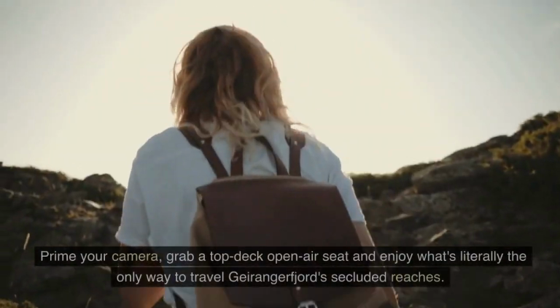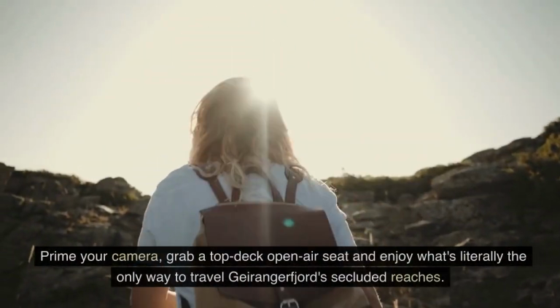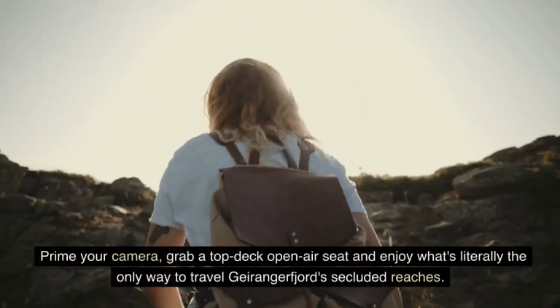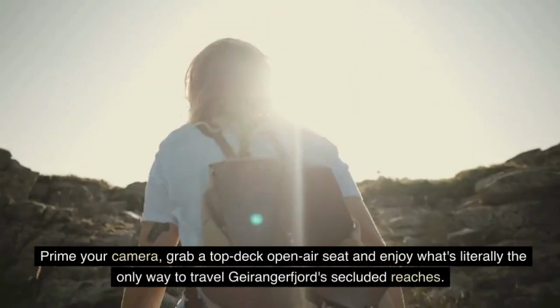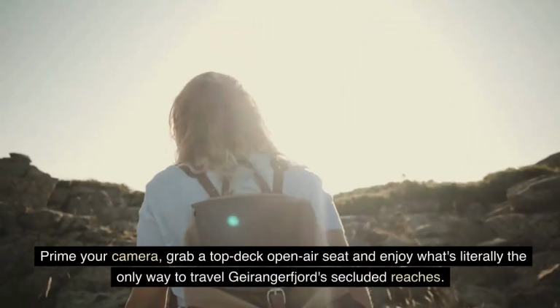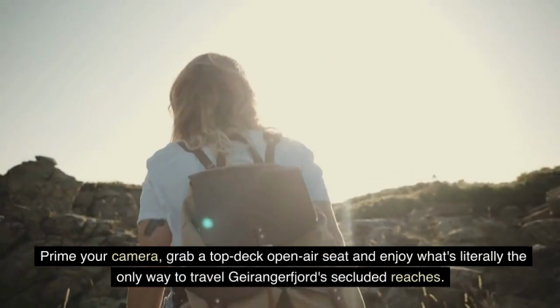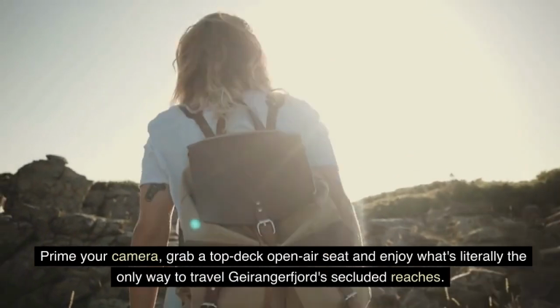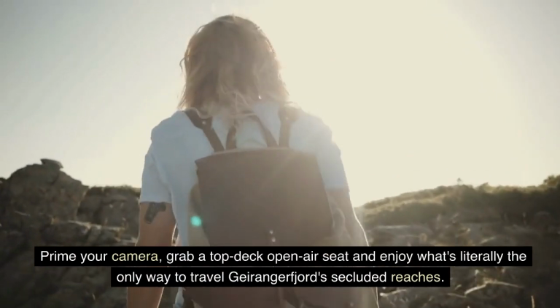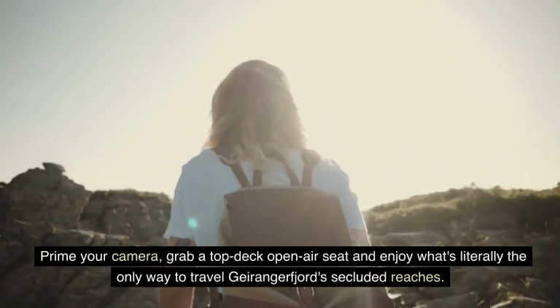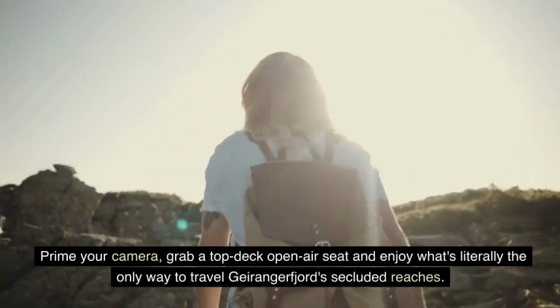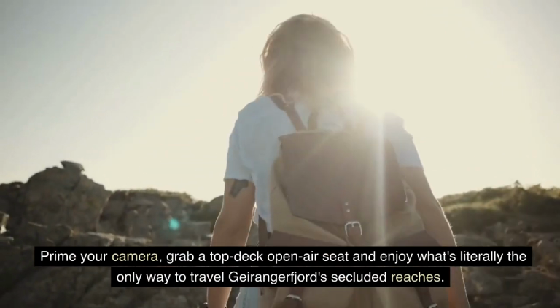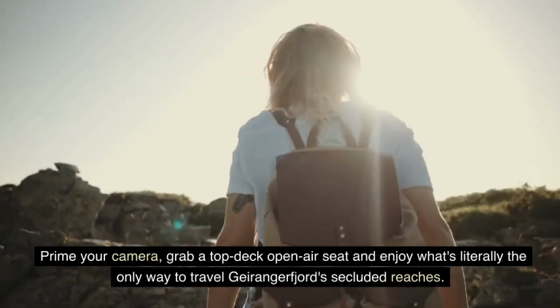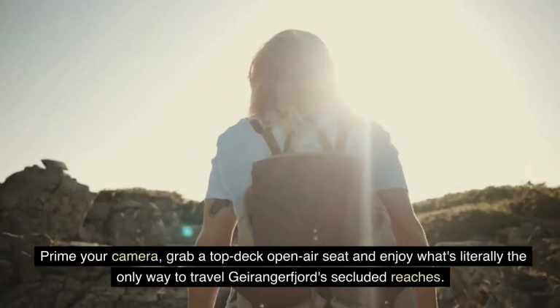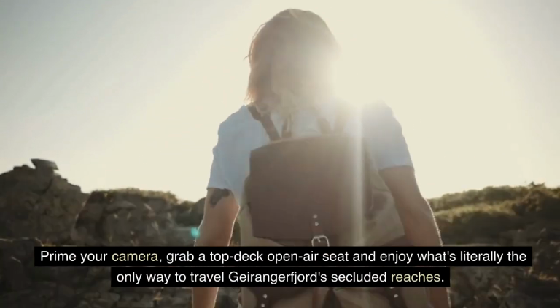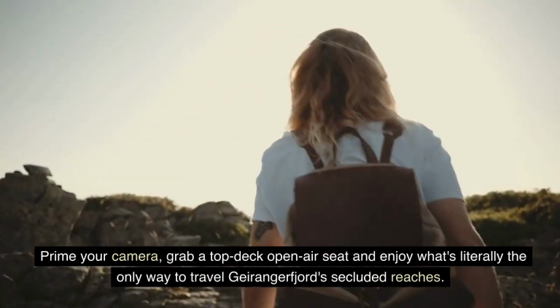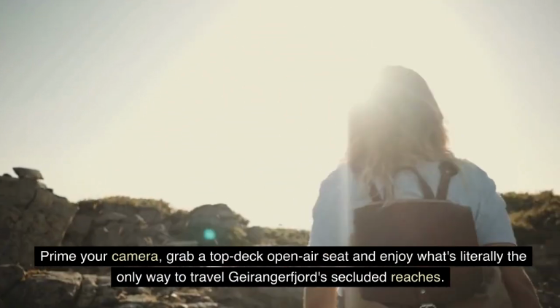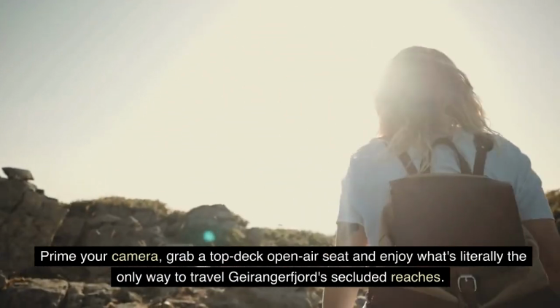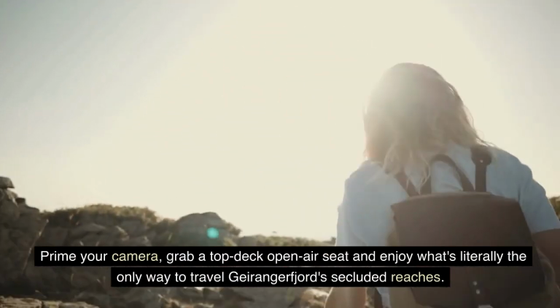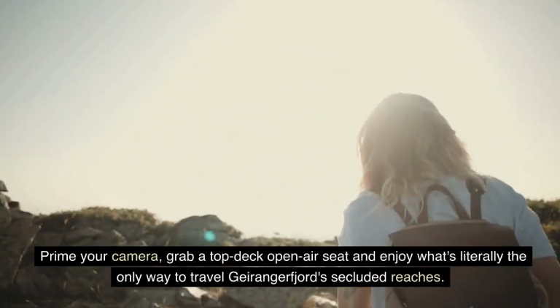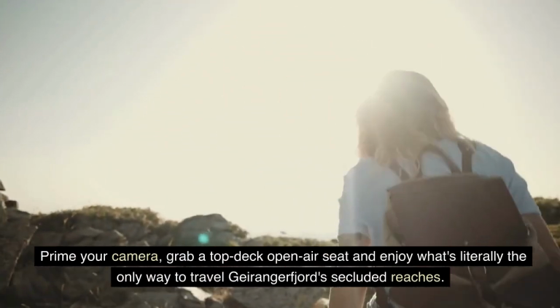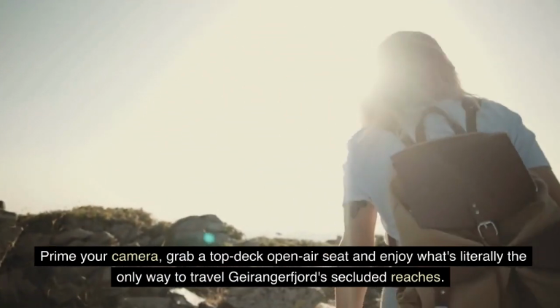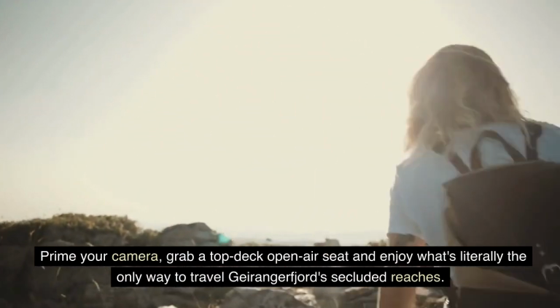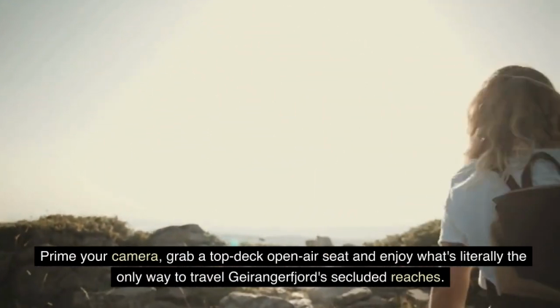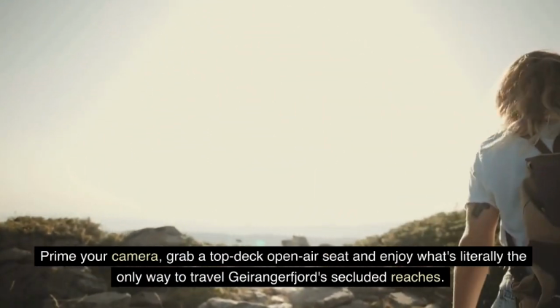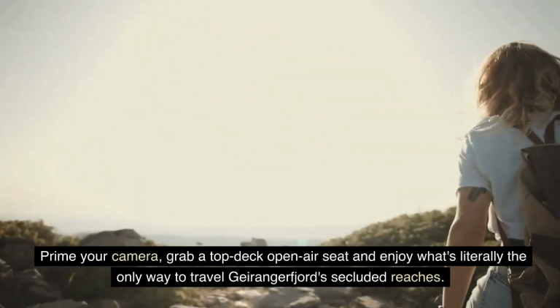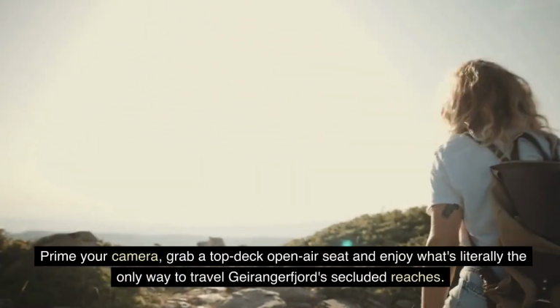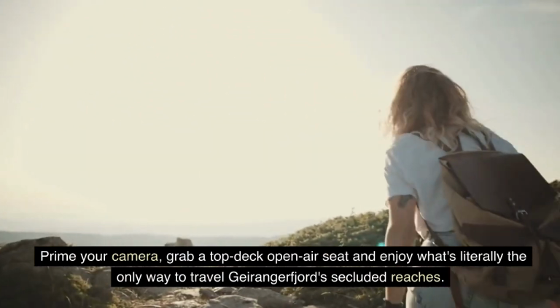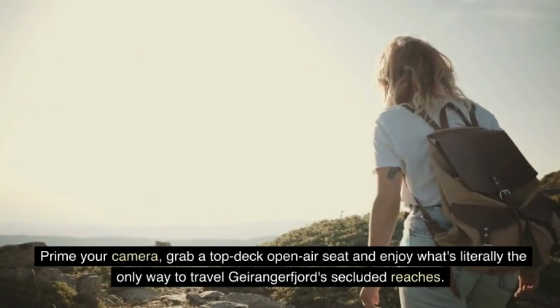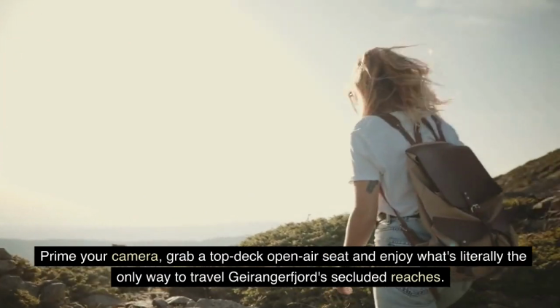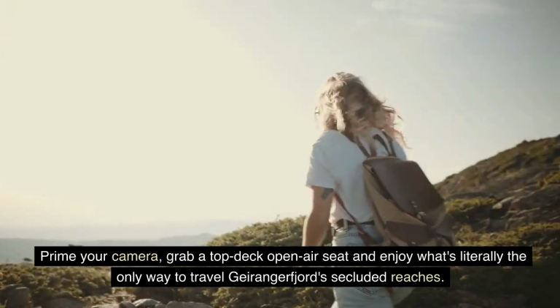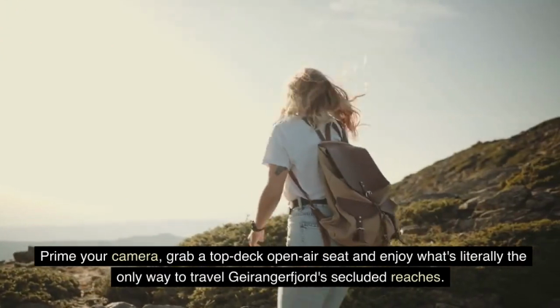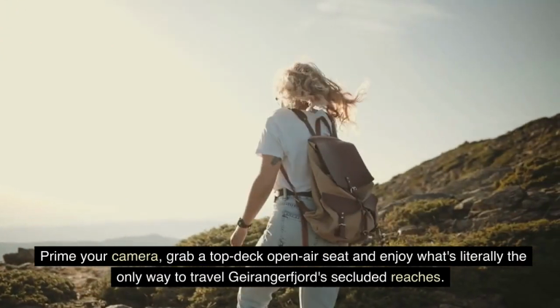Prime your camera, grab a top-deck open-air seat, and enjoy what's literally the only way to travel Geirangerfjord's secluded reaches.